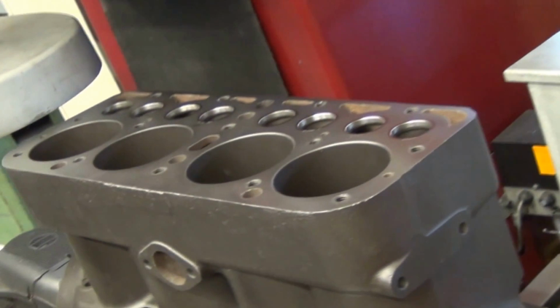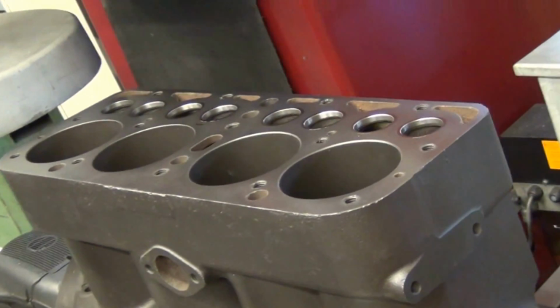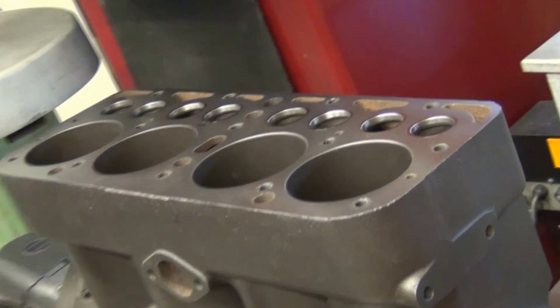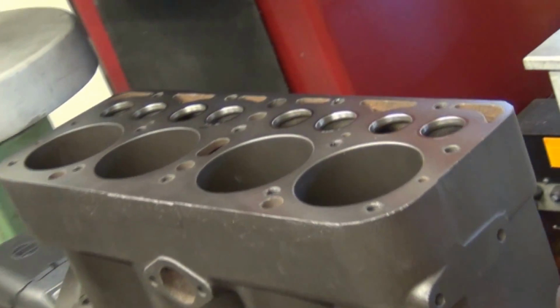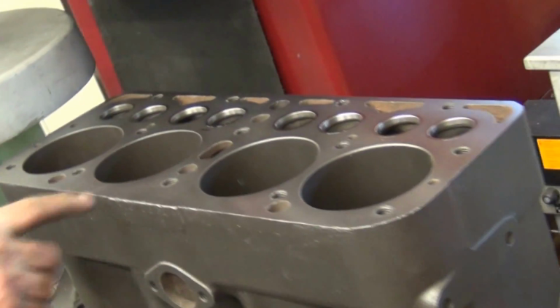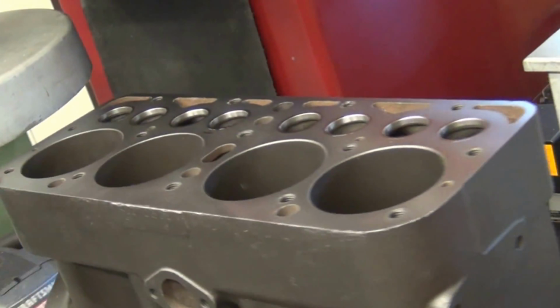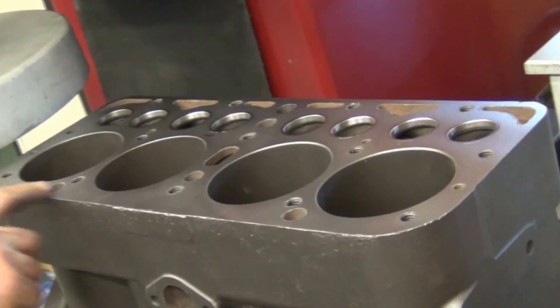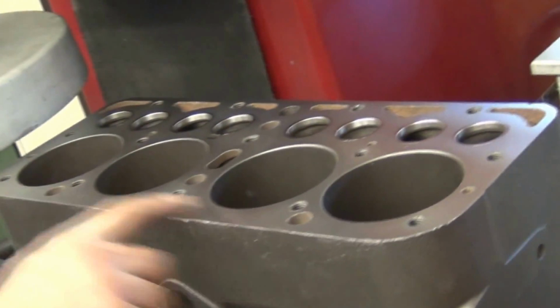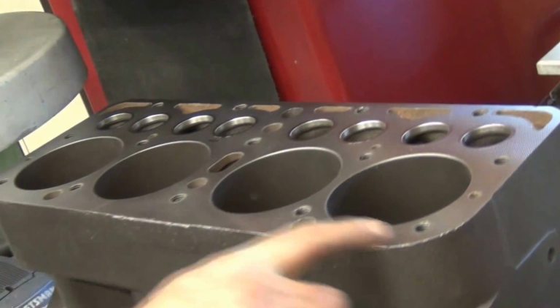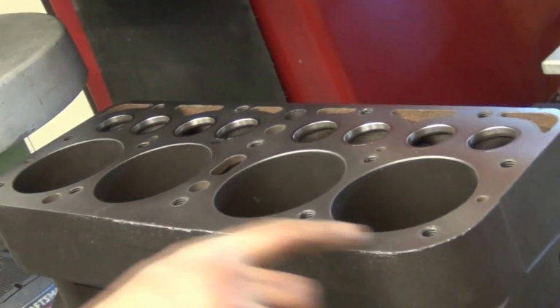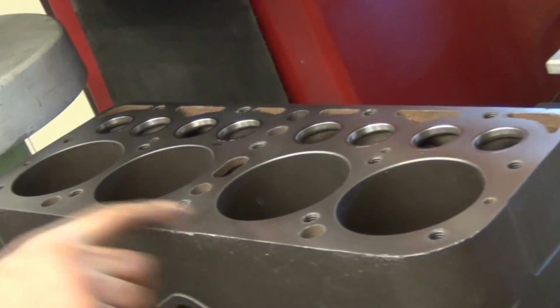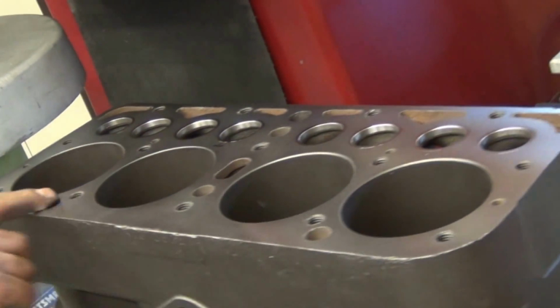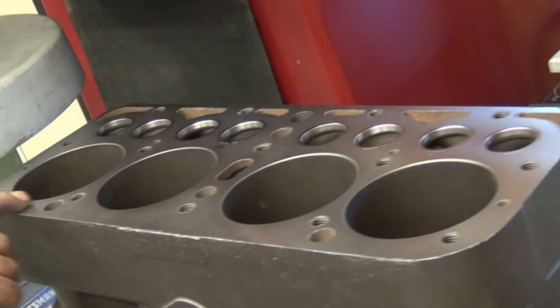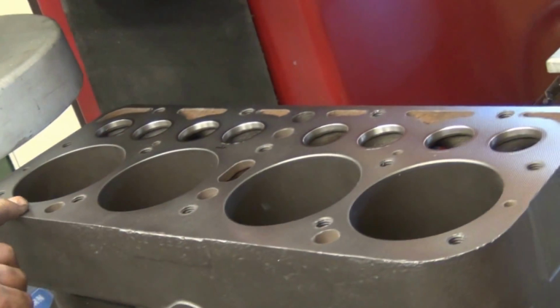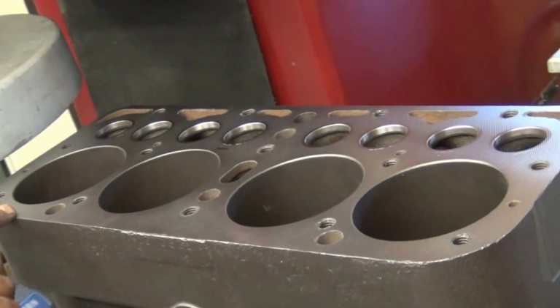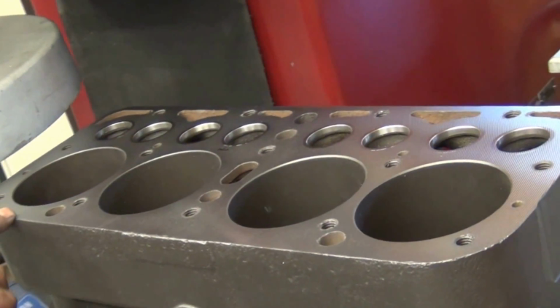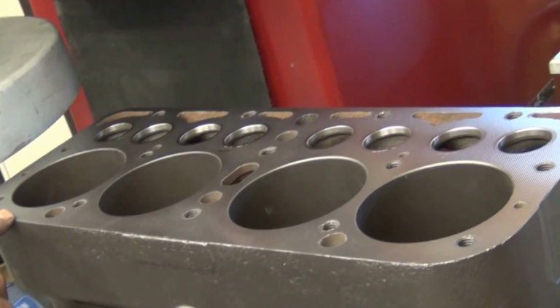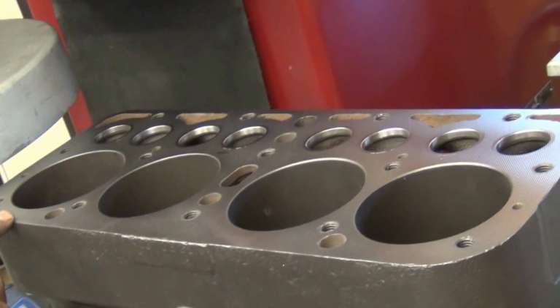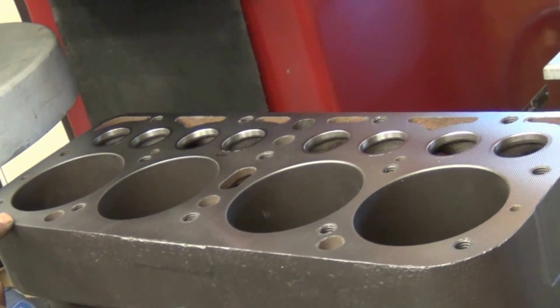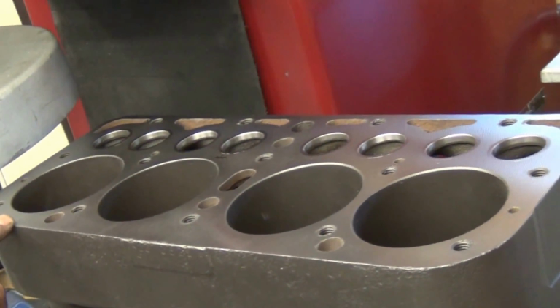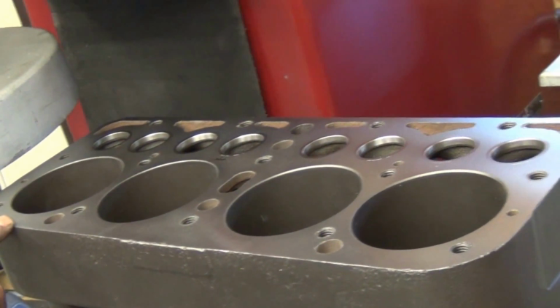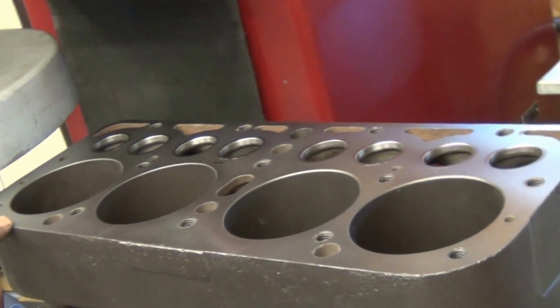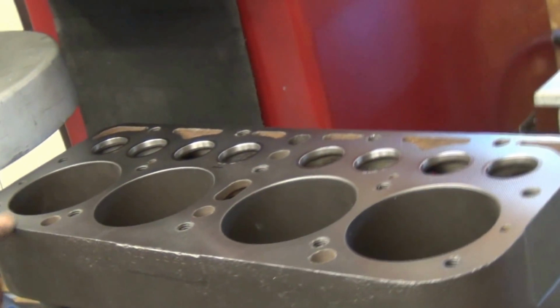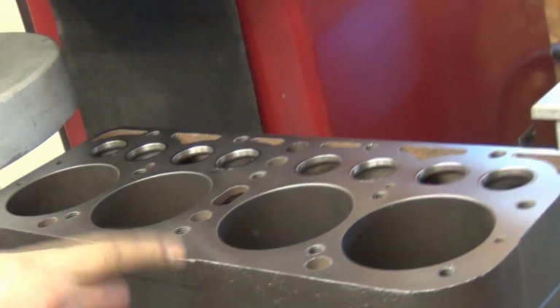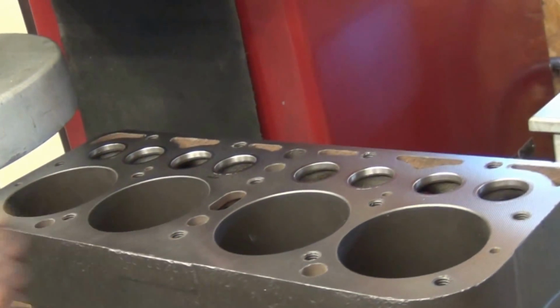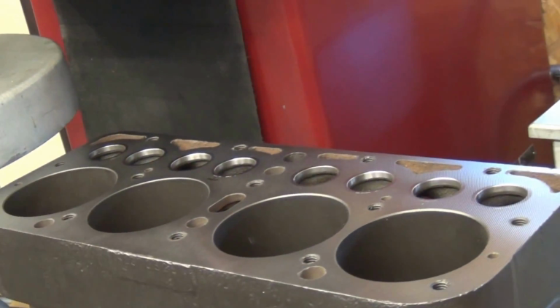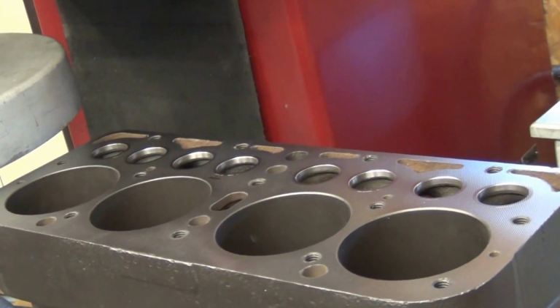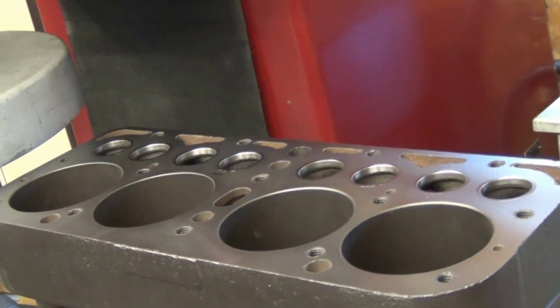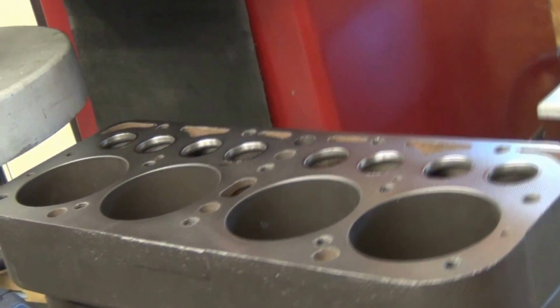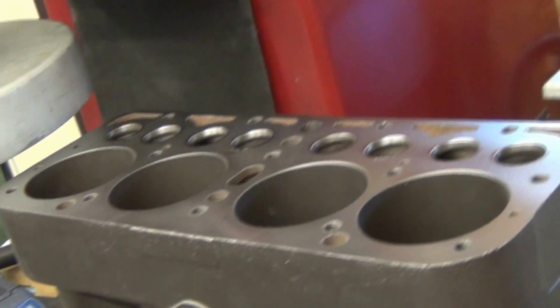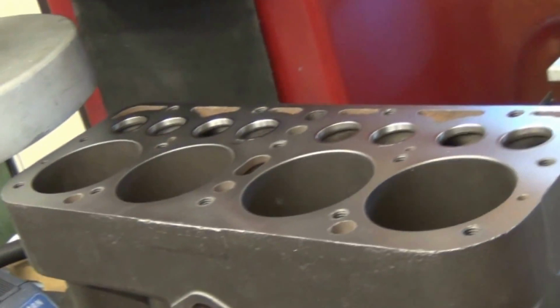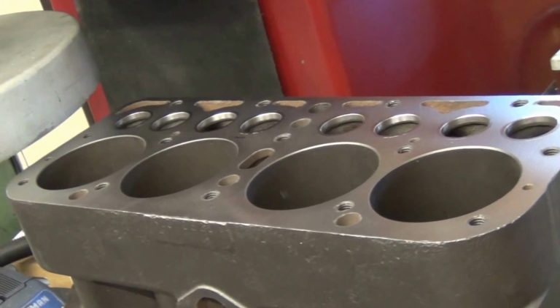At seven thousandths, the block cleaned up, and we're ready to do the final pass.